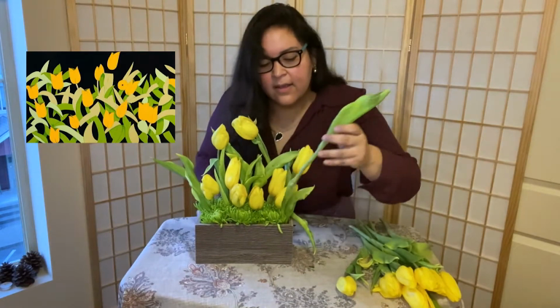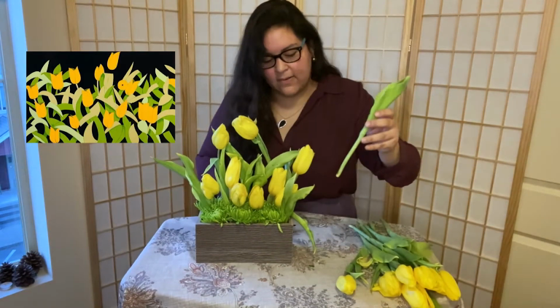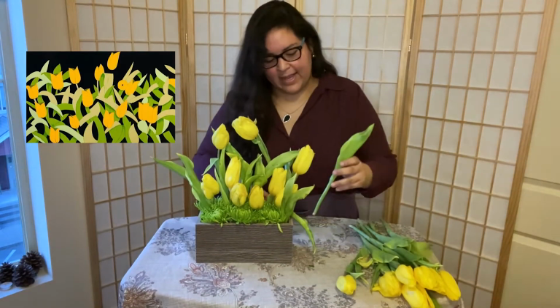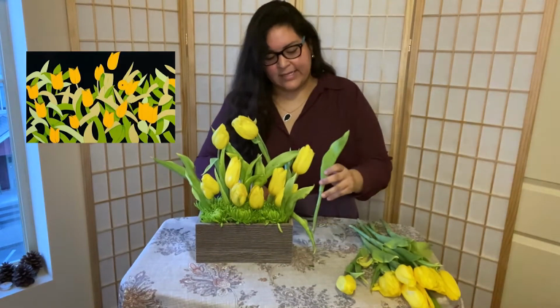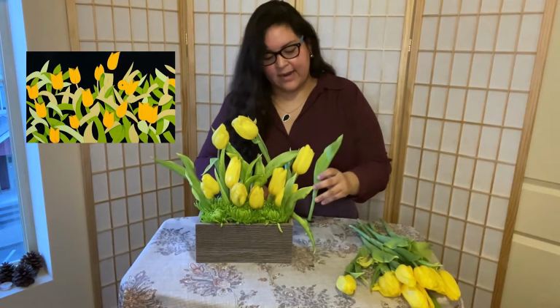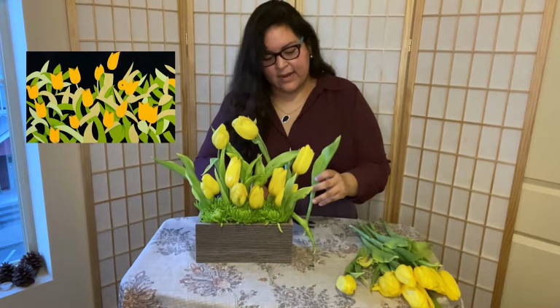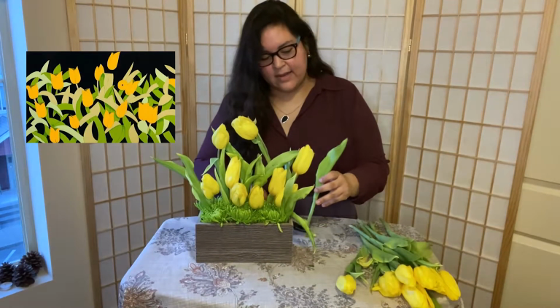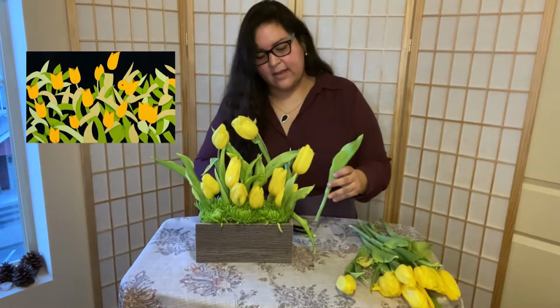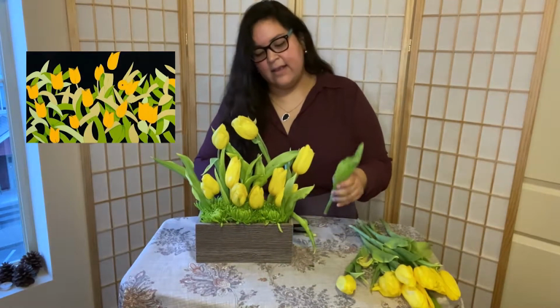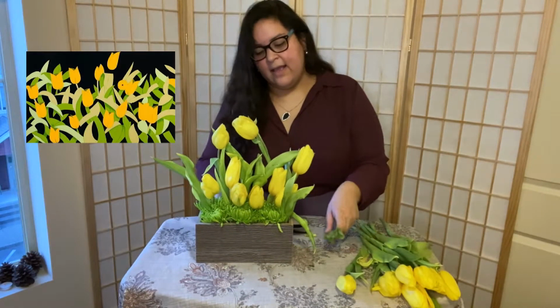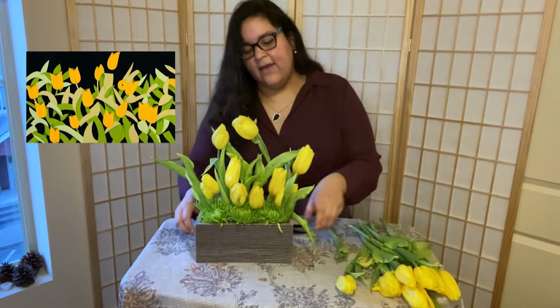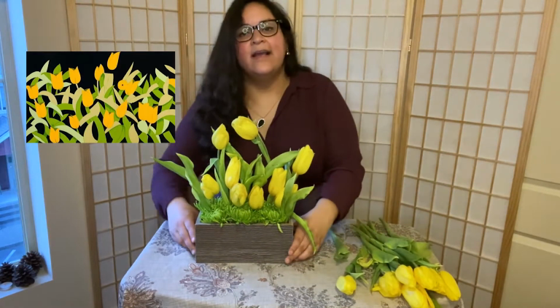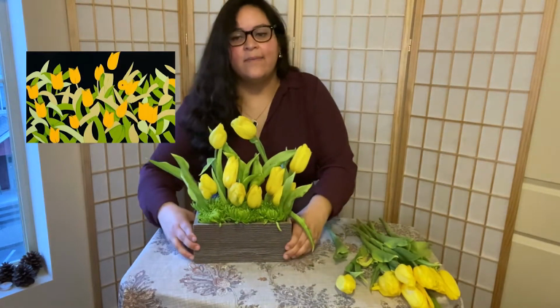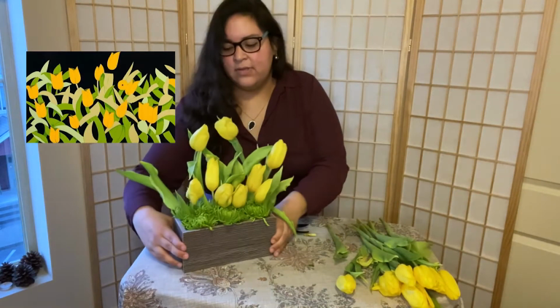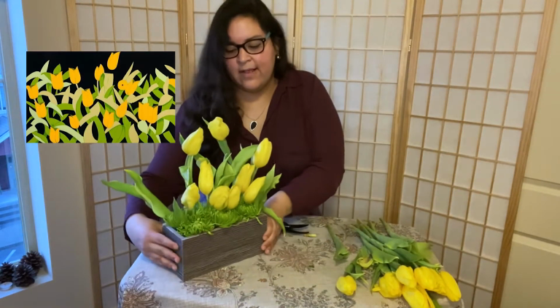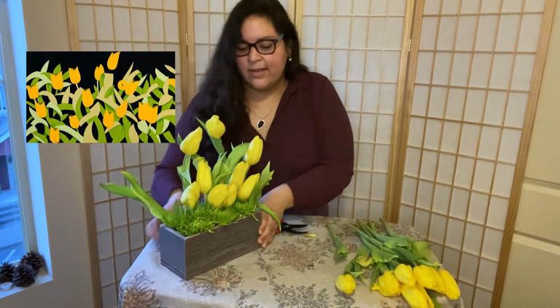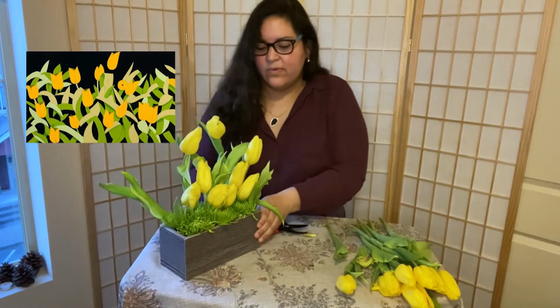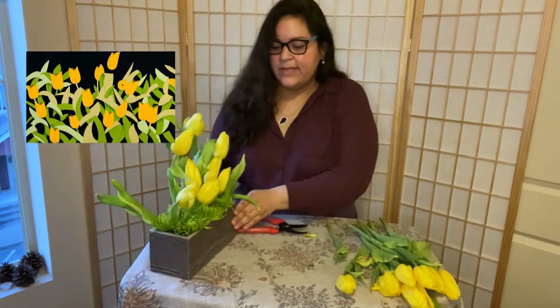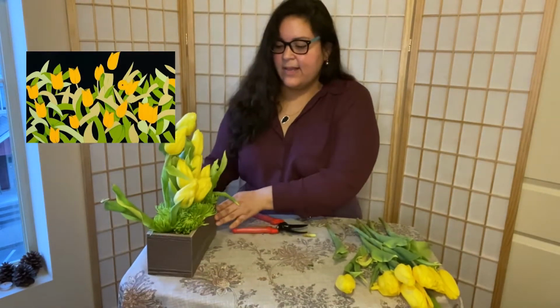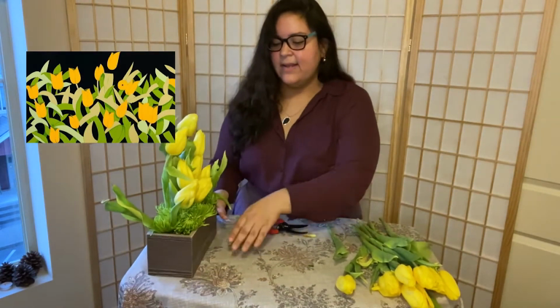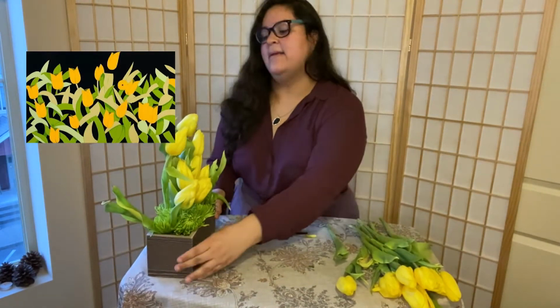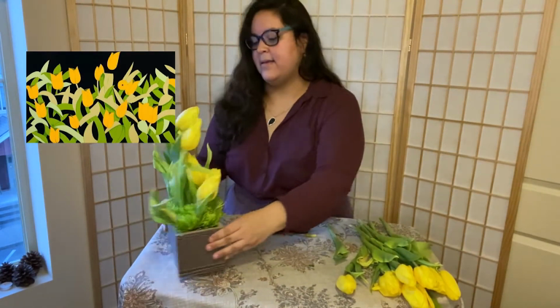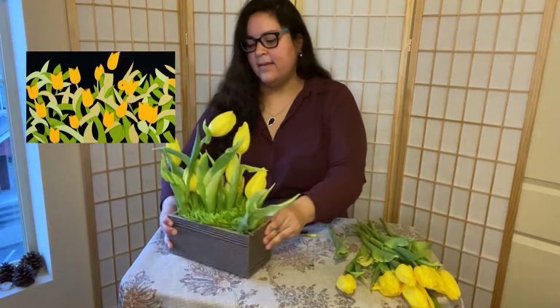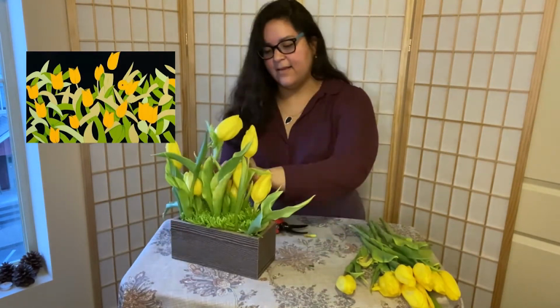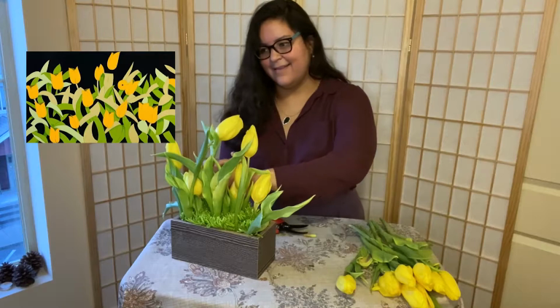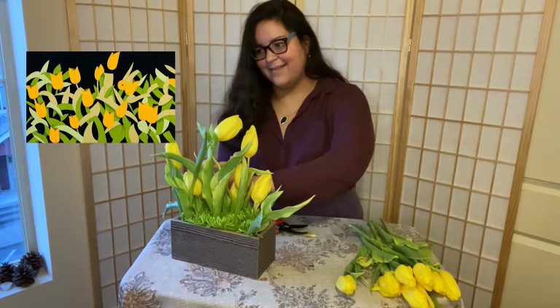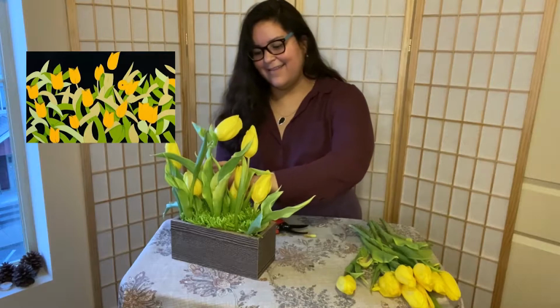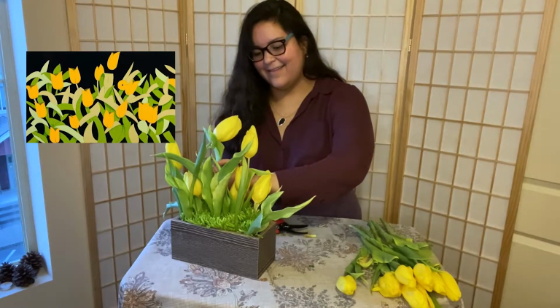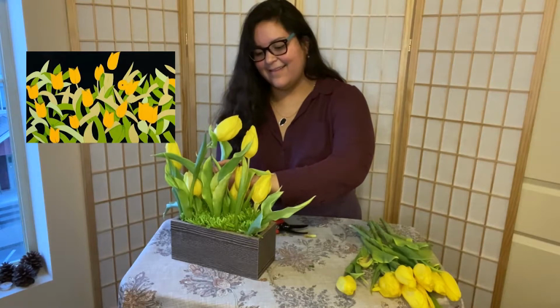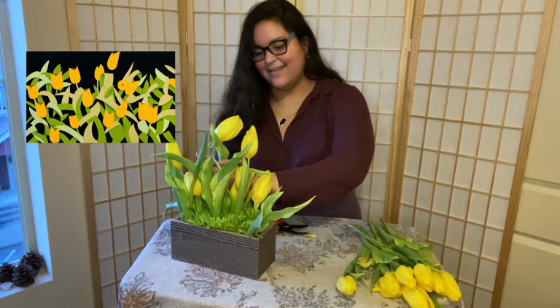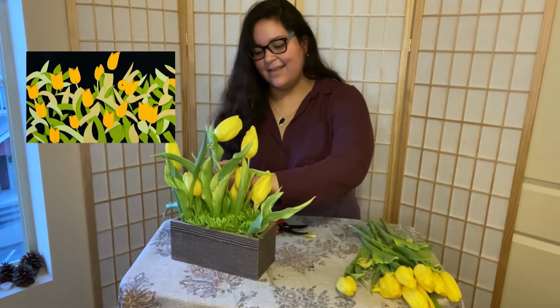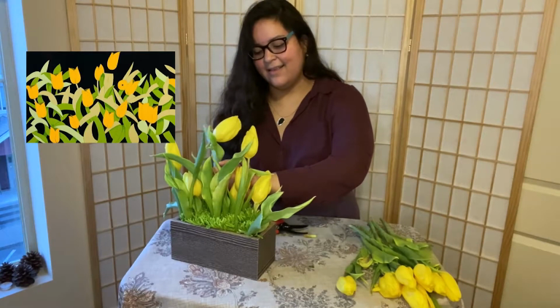Okay, we're almost getting there, so I'm just going to let you enjoy the video and I'll meet you at the end.